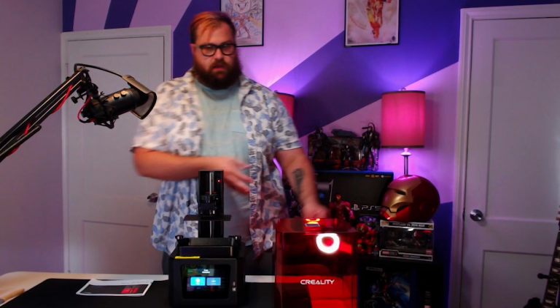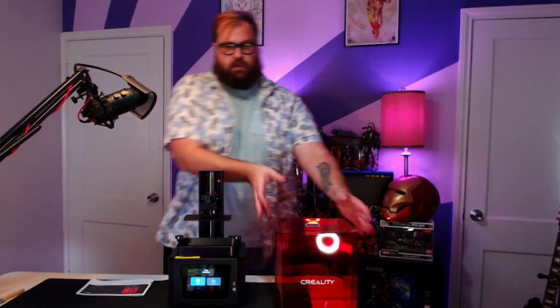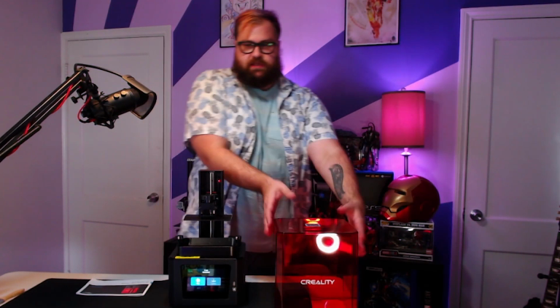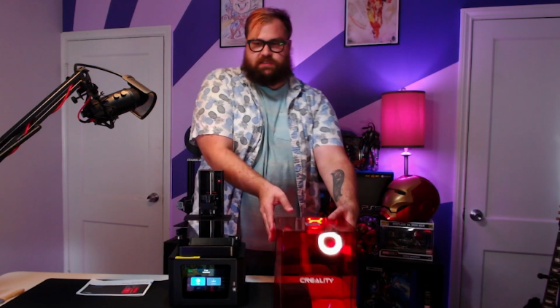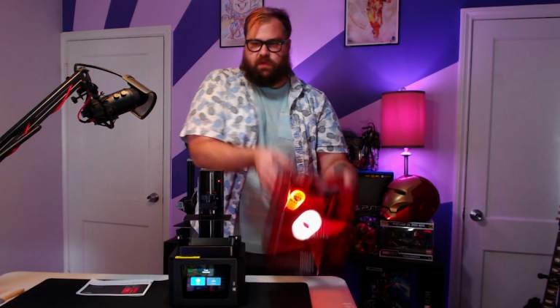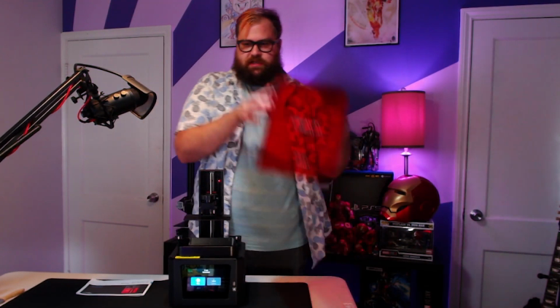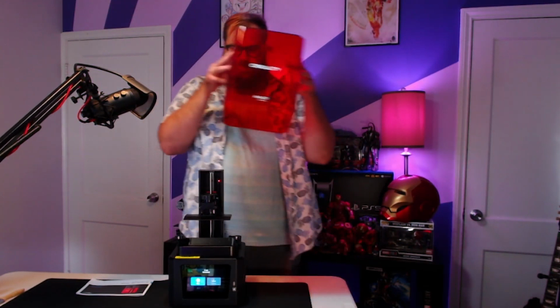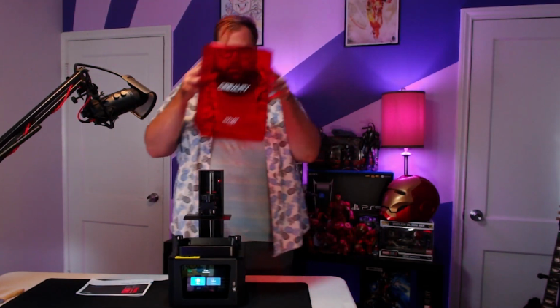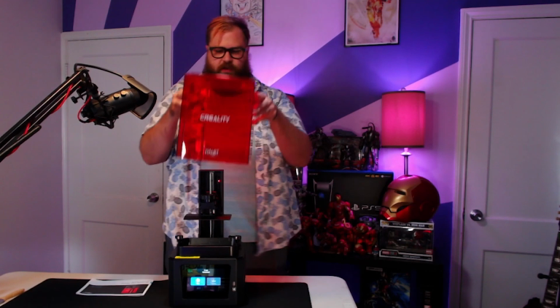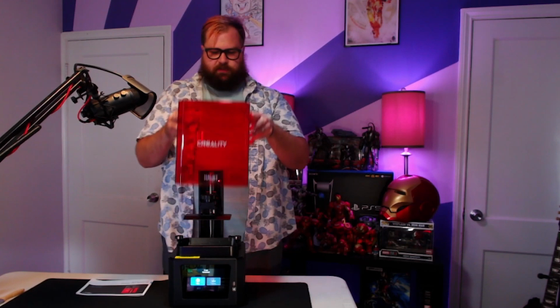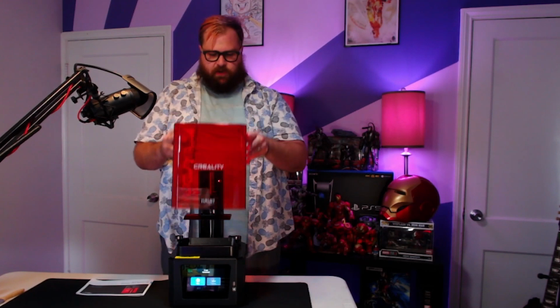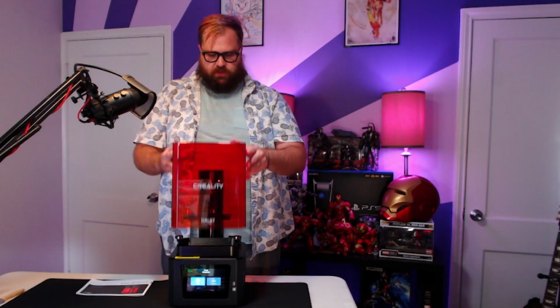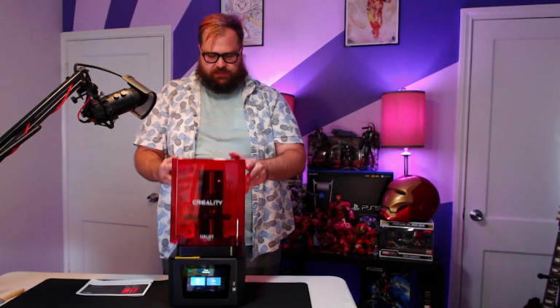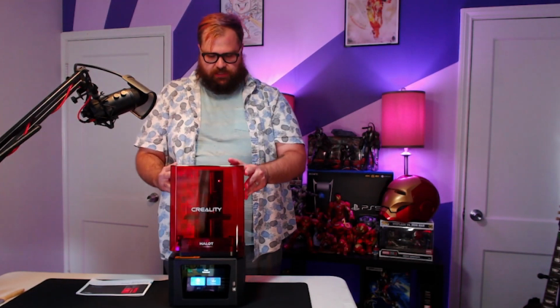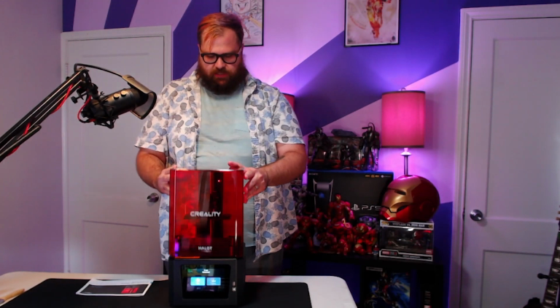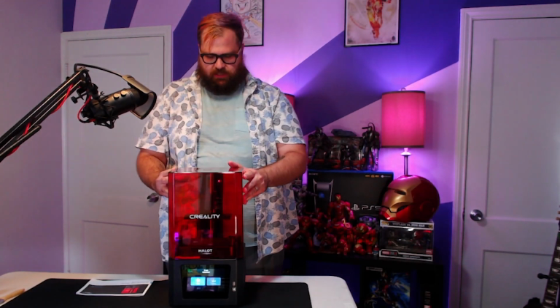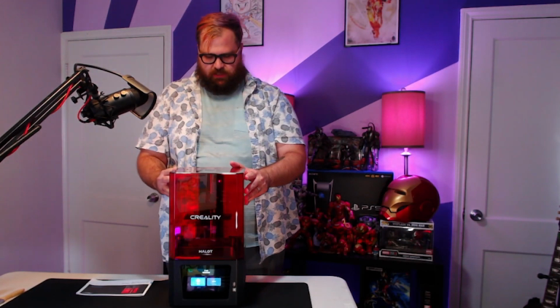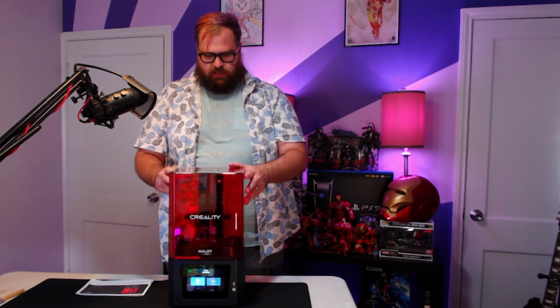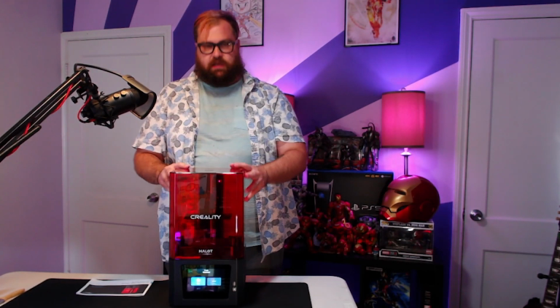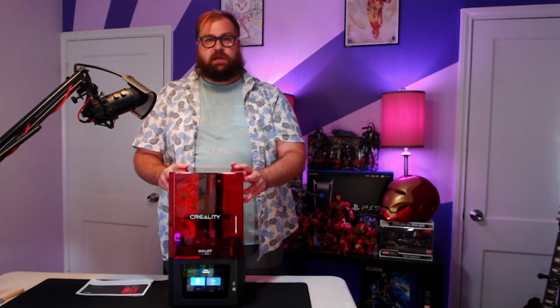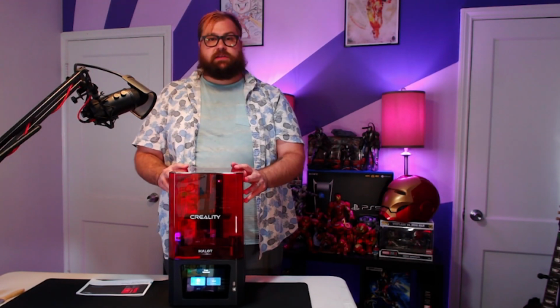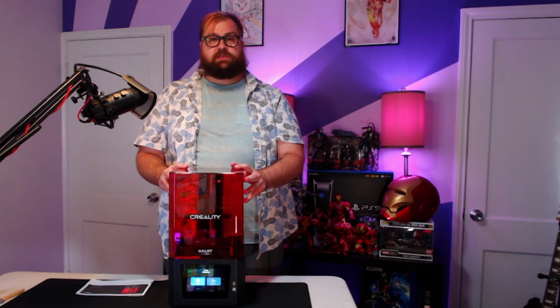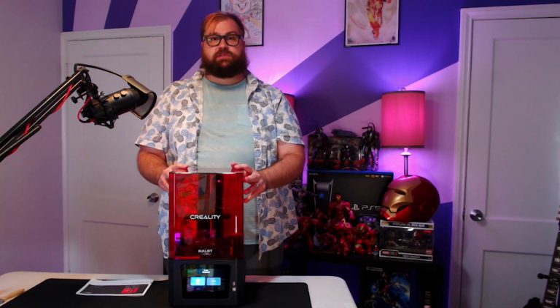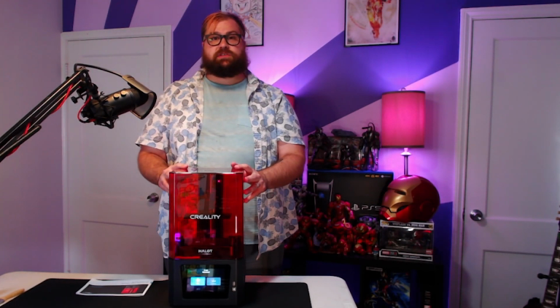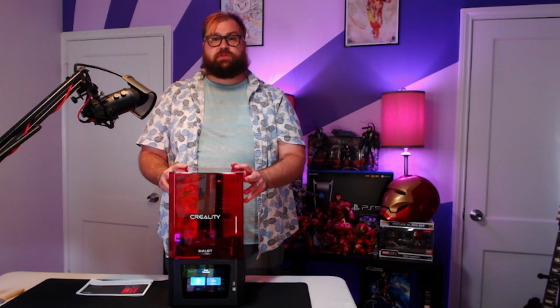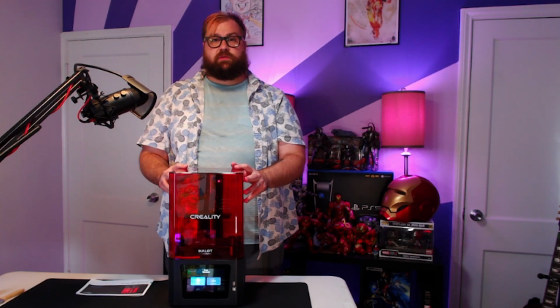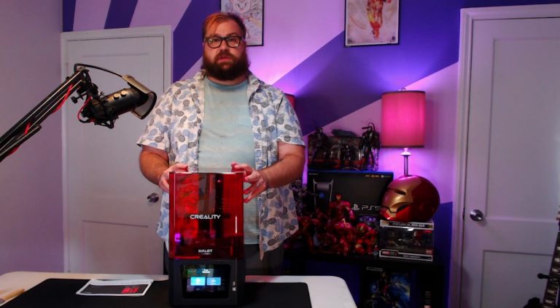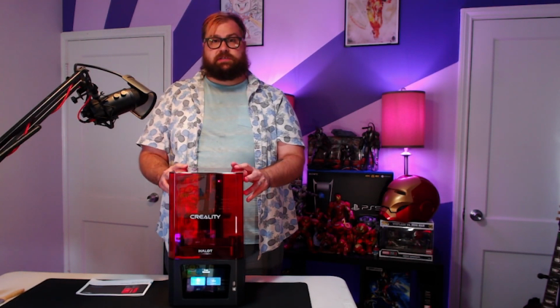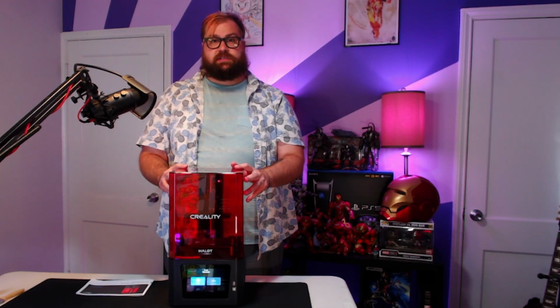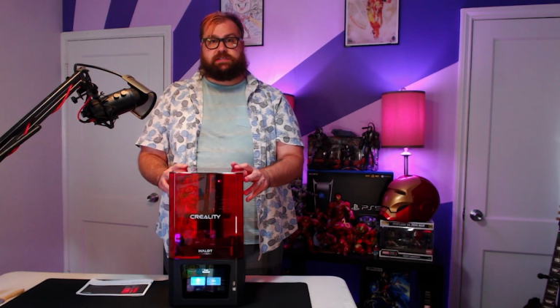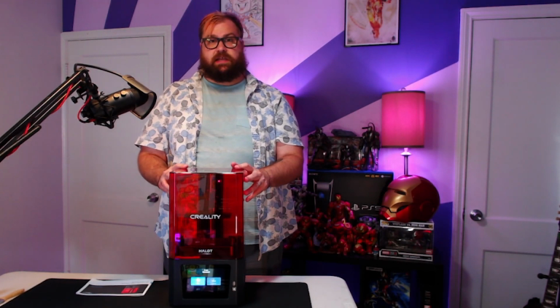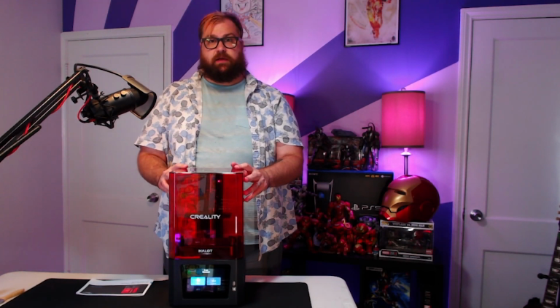This is what an assembled 3D printer looks like. This was extremely easy to set up.